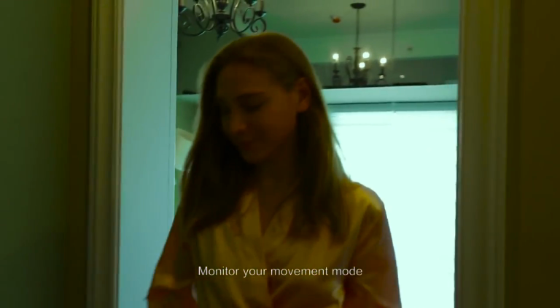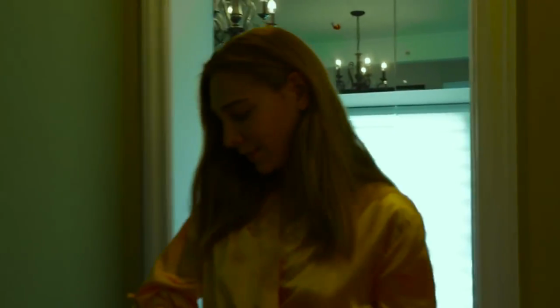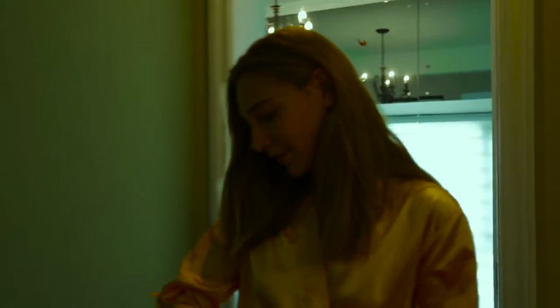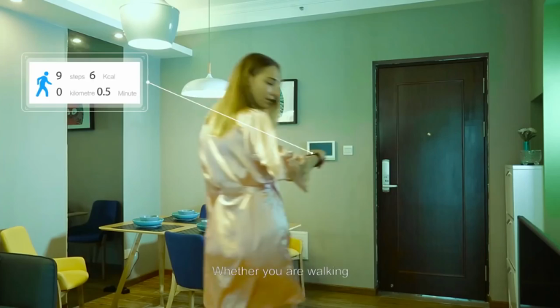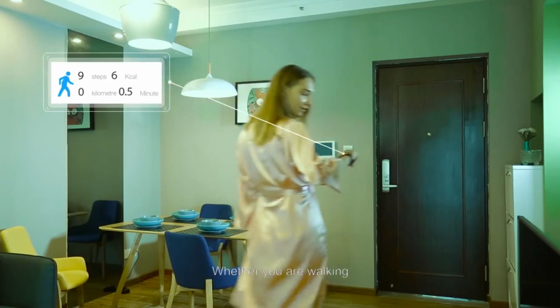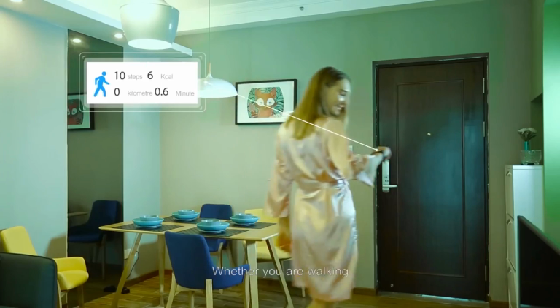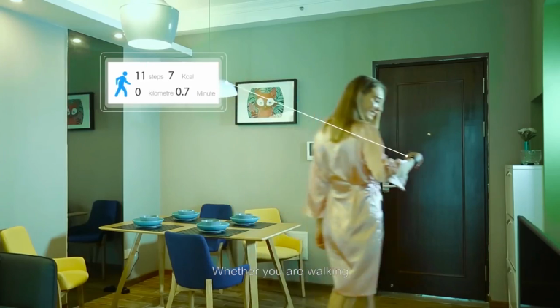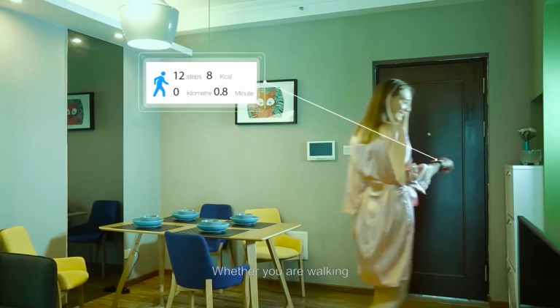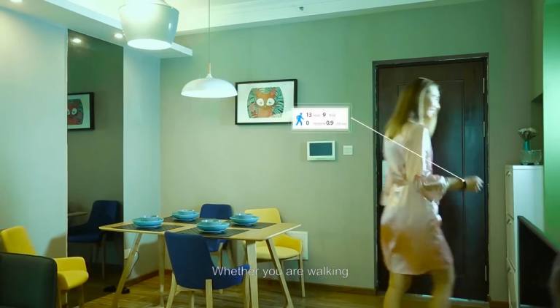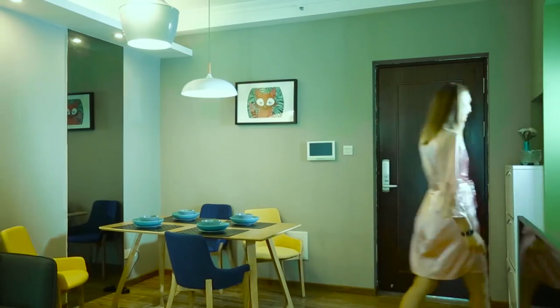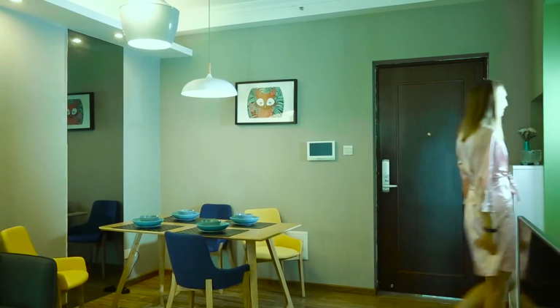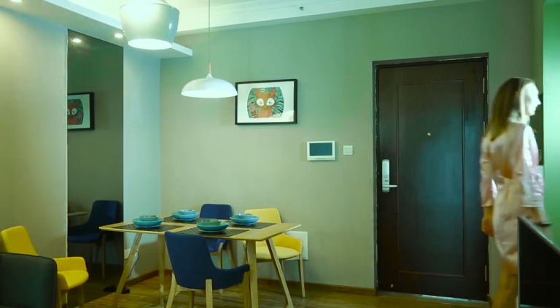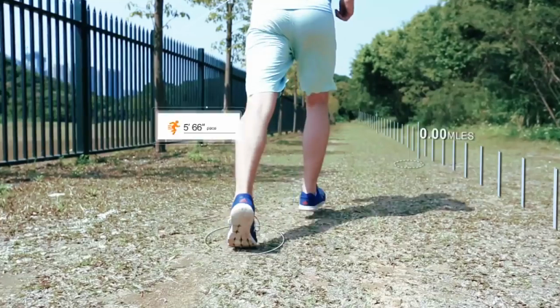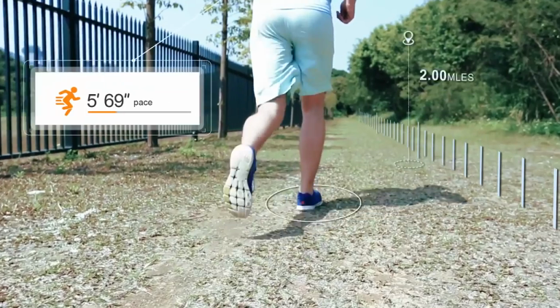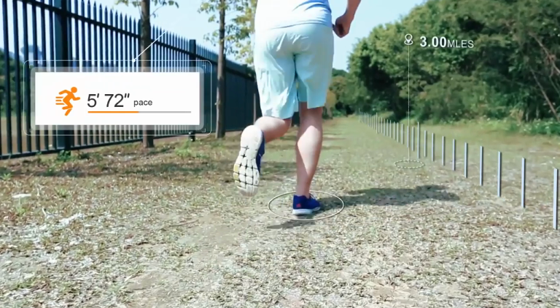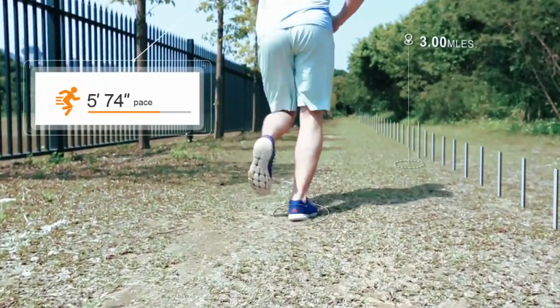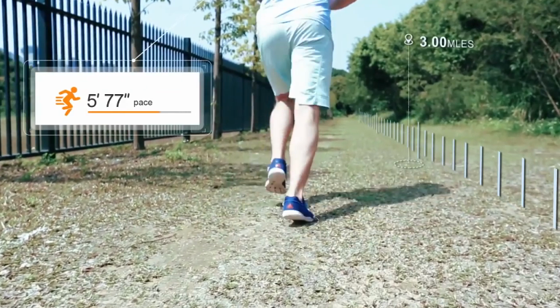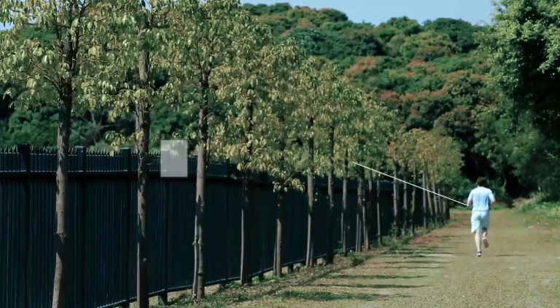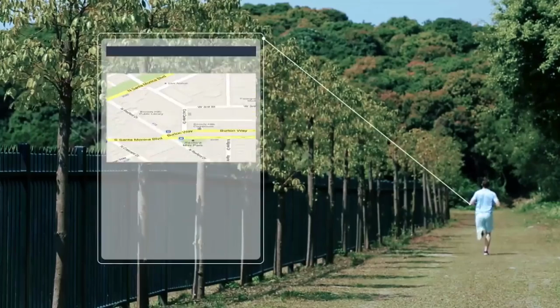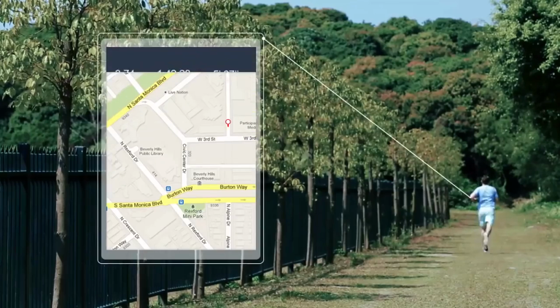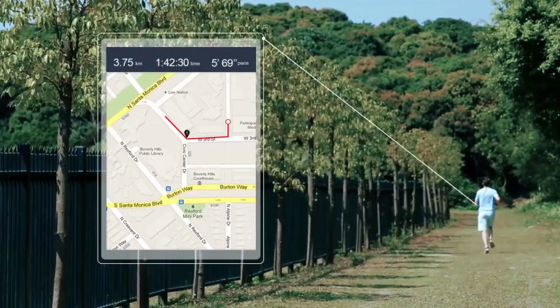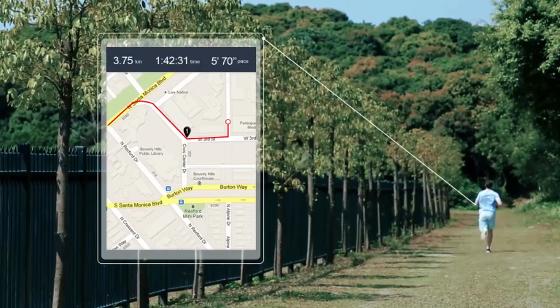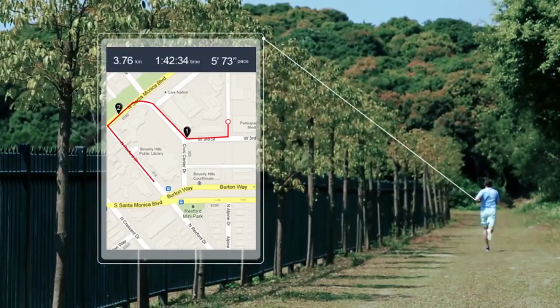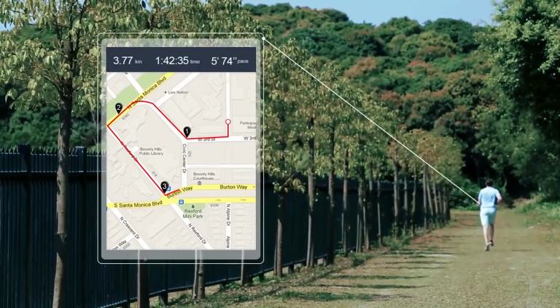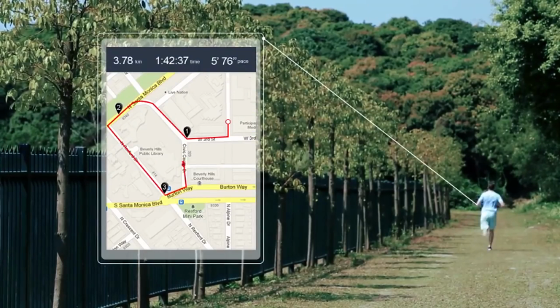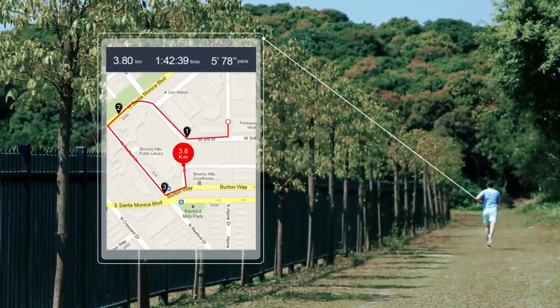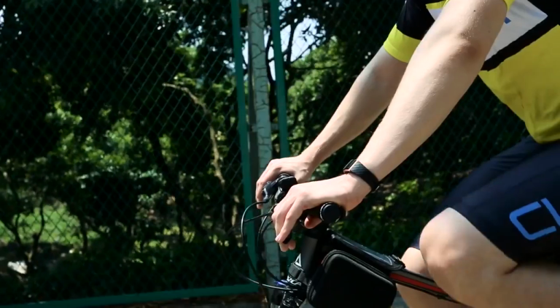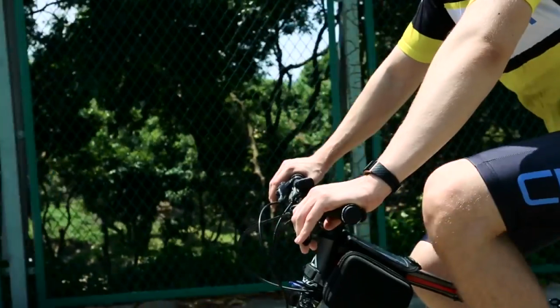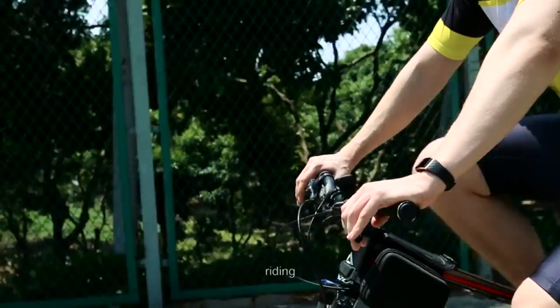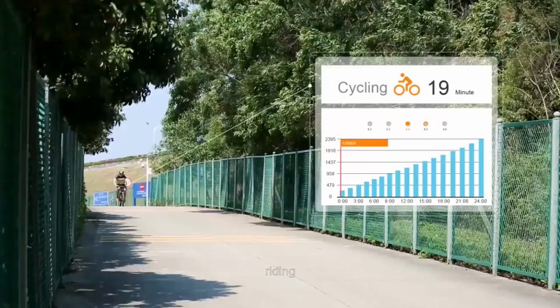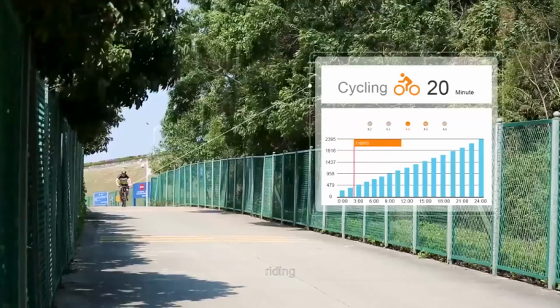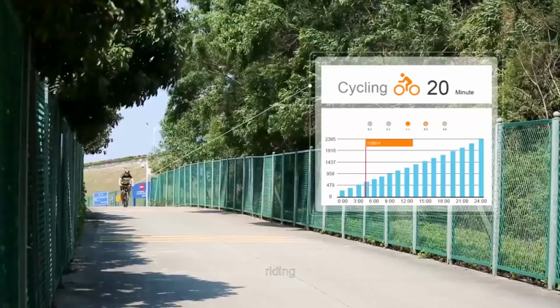It shows time, heart rate, walking, riding, running, sleep monitoring, music control, and remote camera.